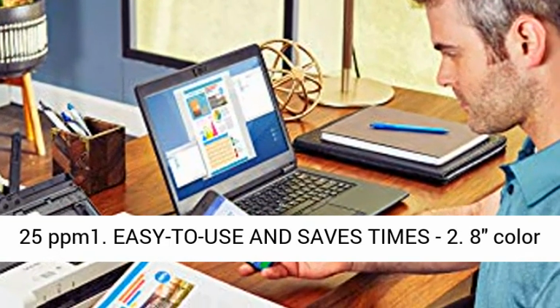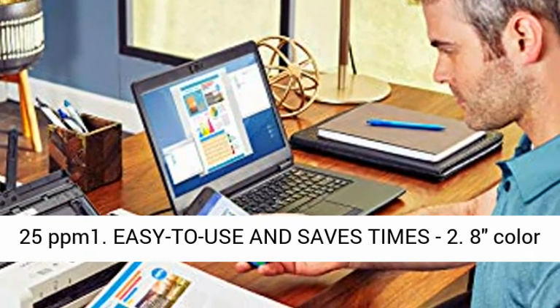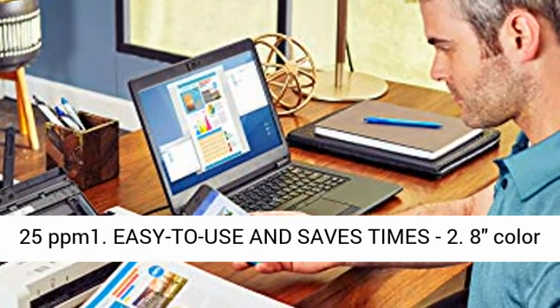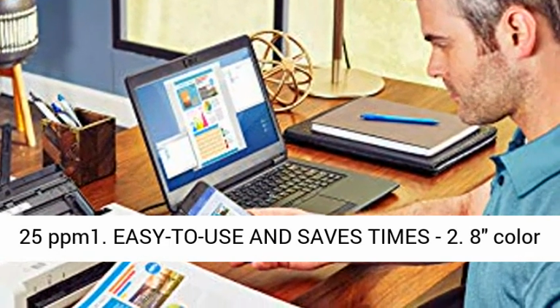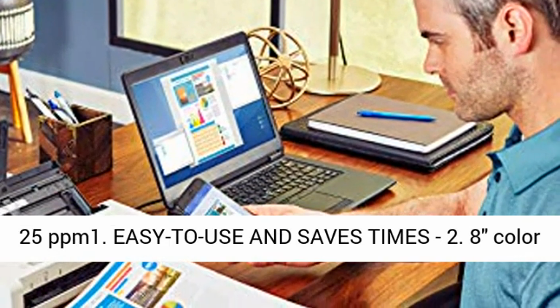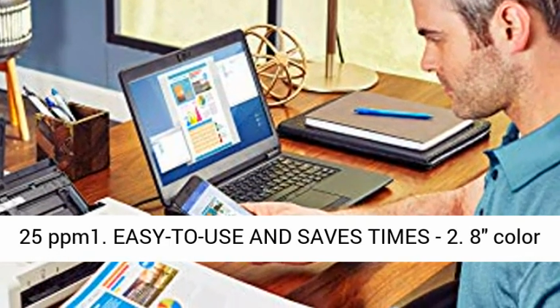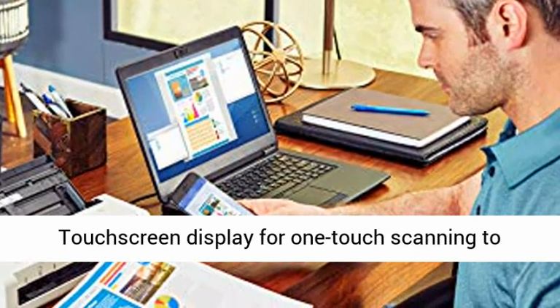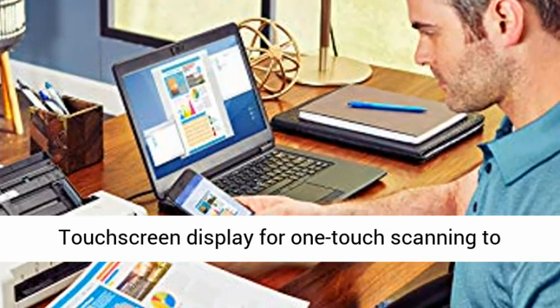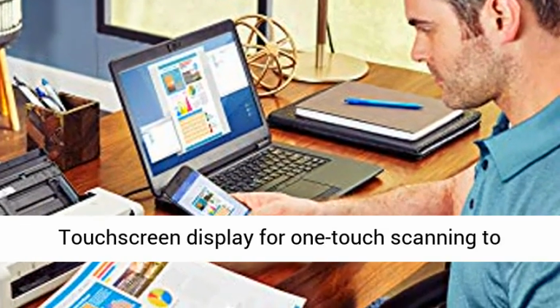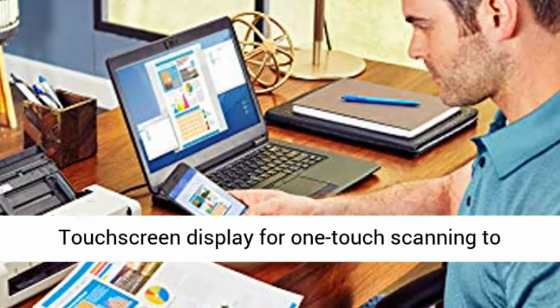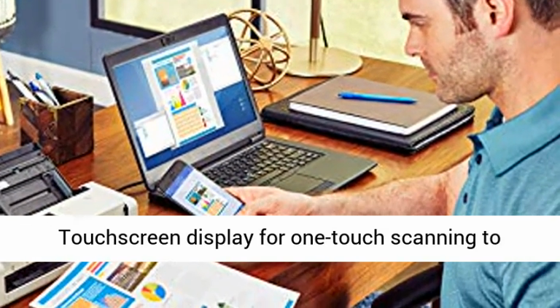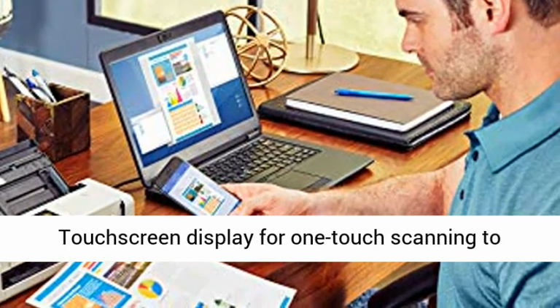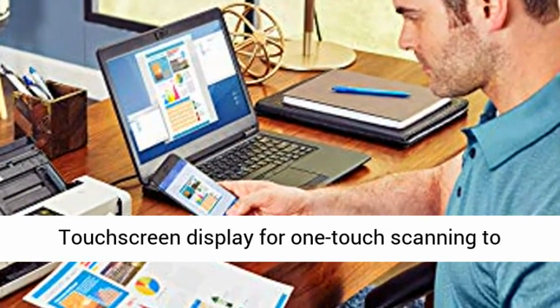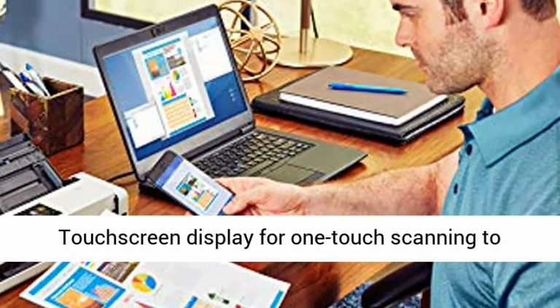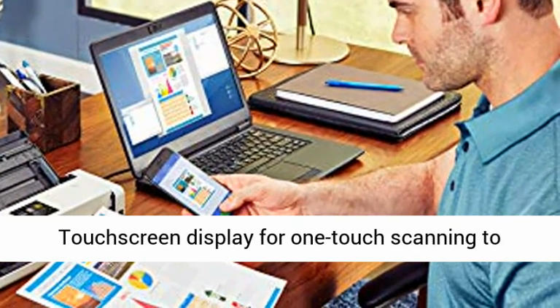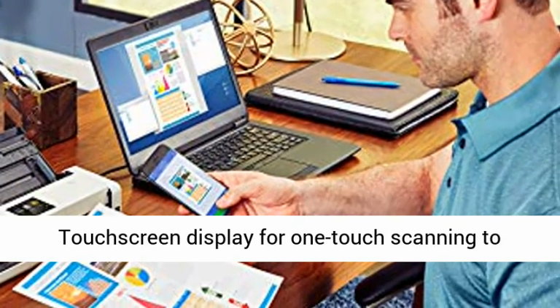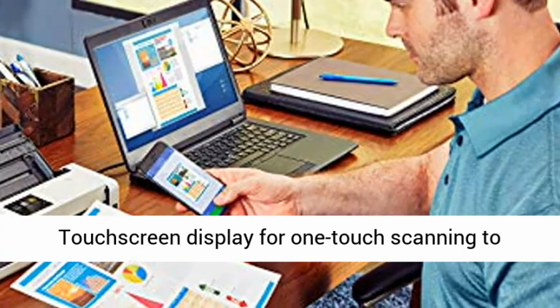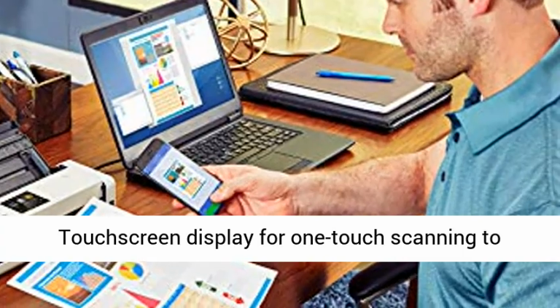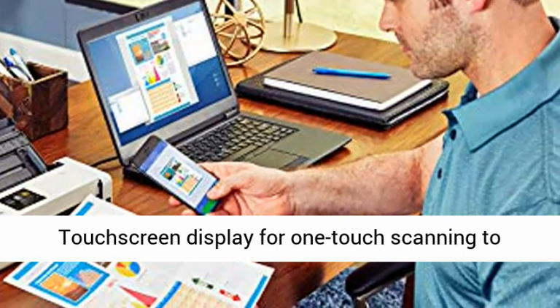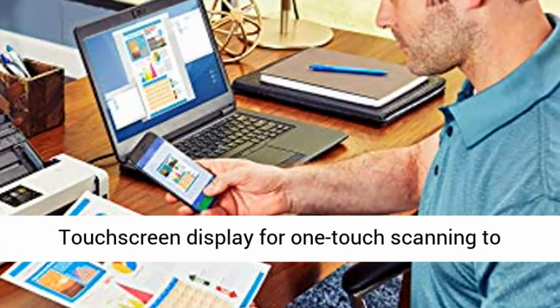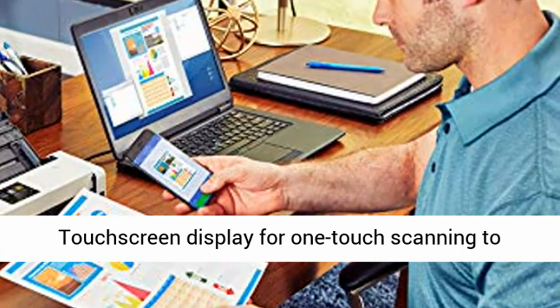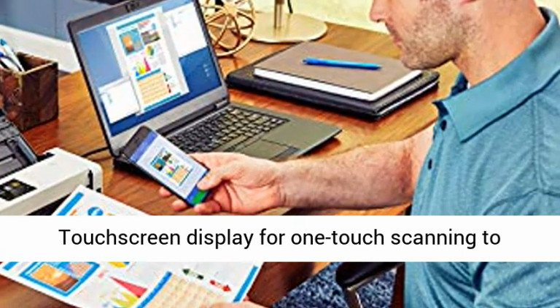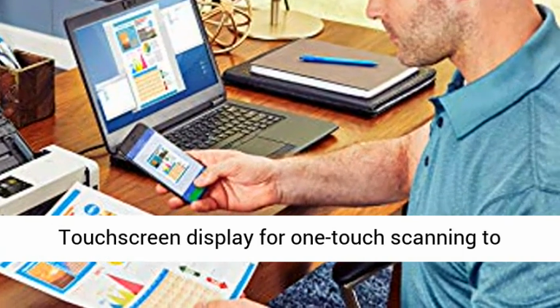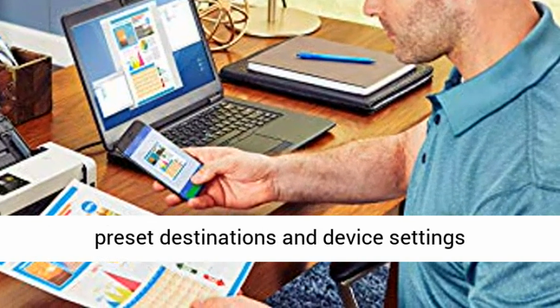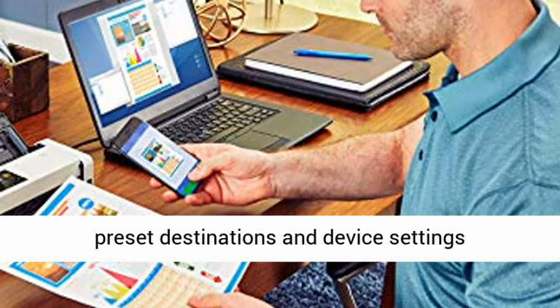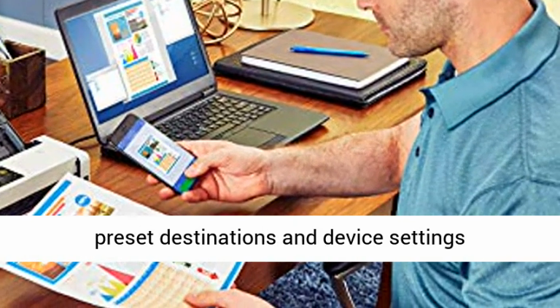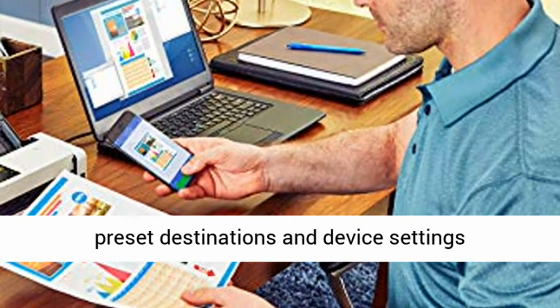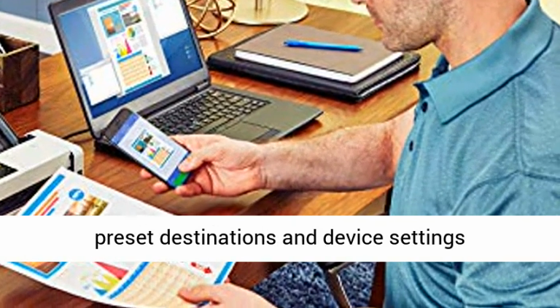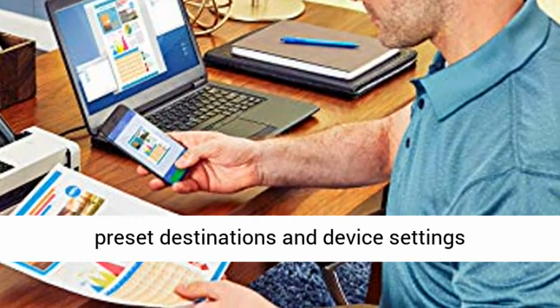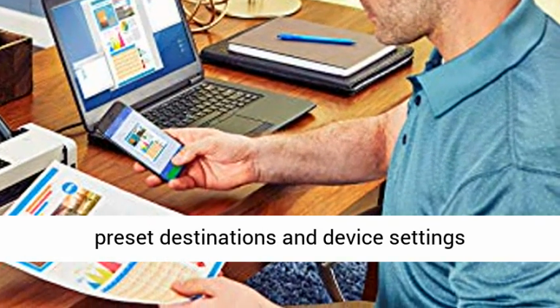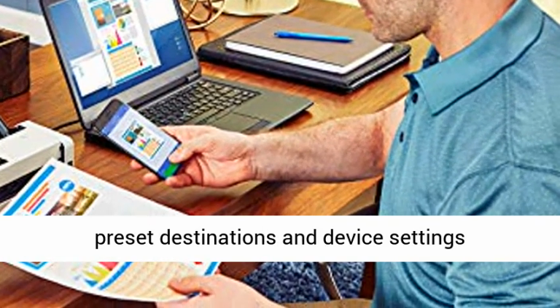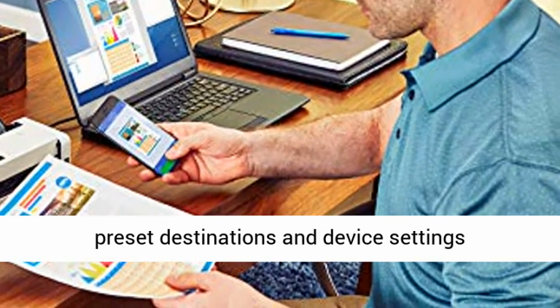8-color touchscreen display for one-touch scanning to preset destinations, on-device settings management.